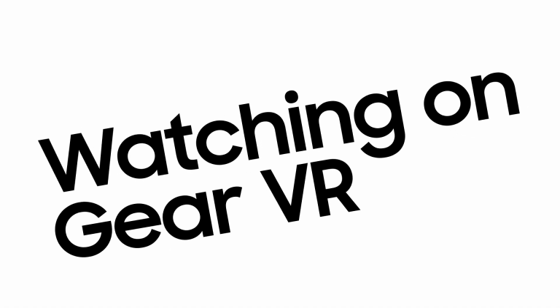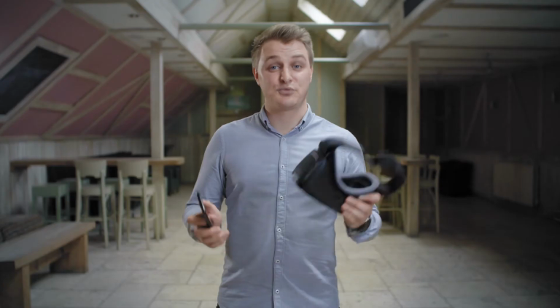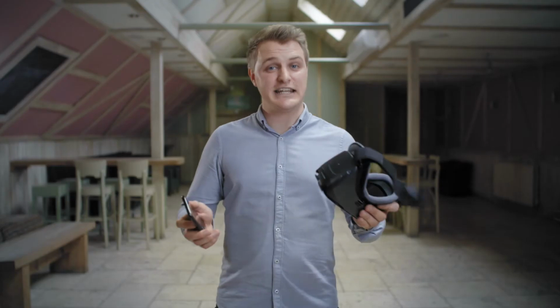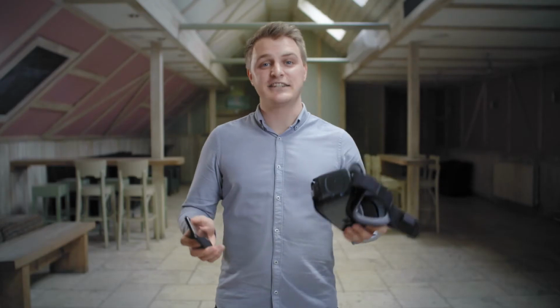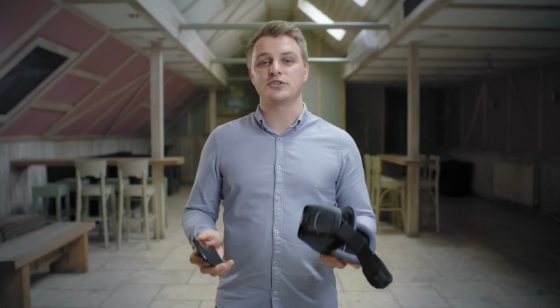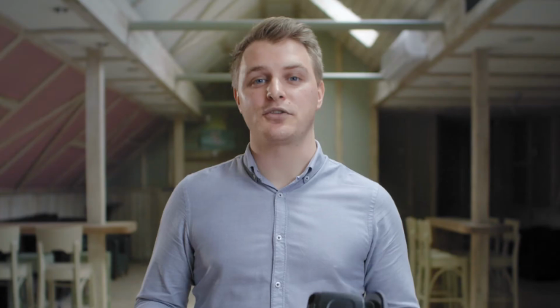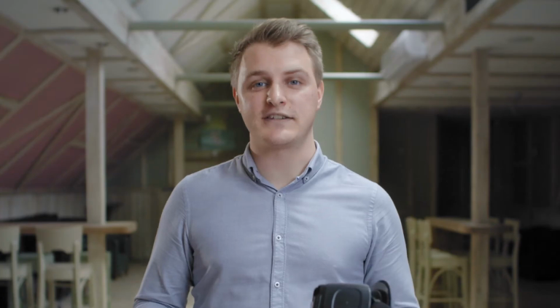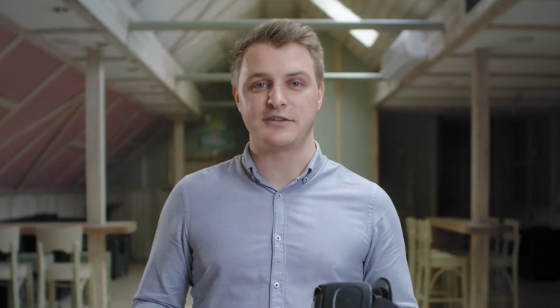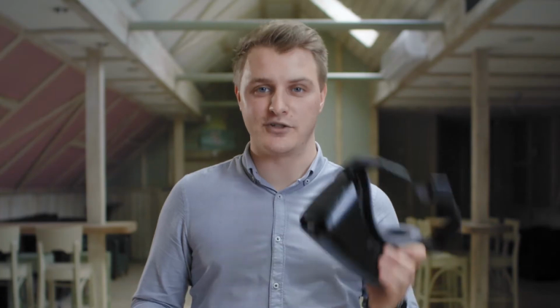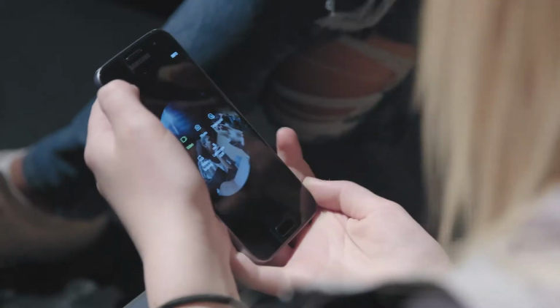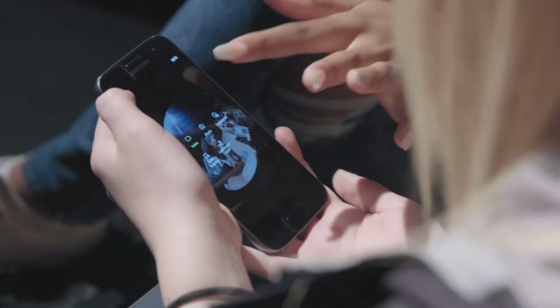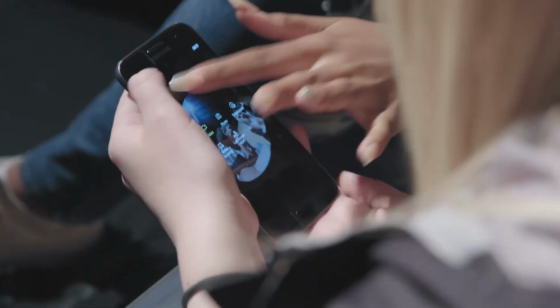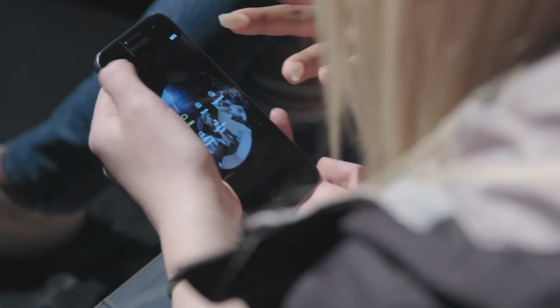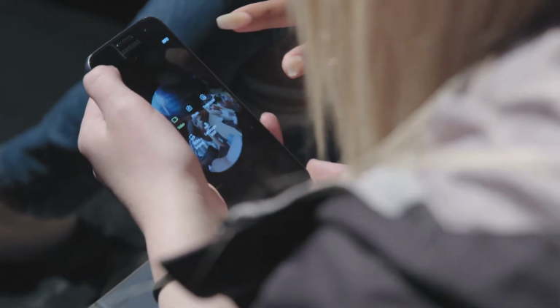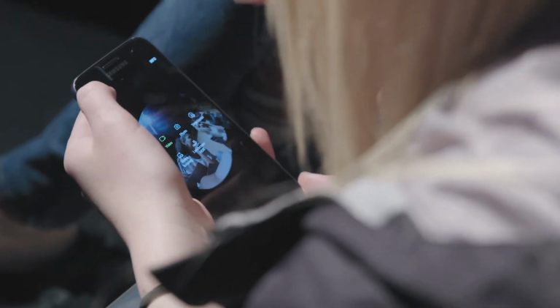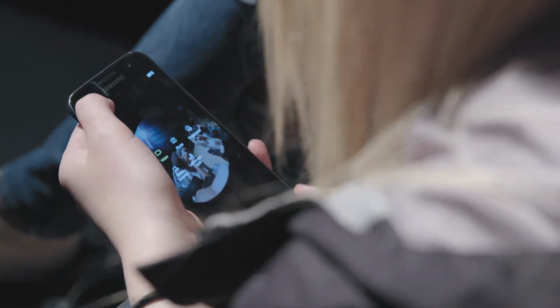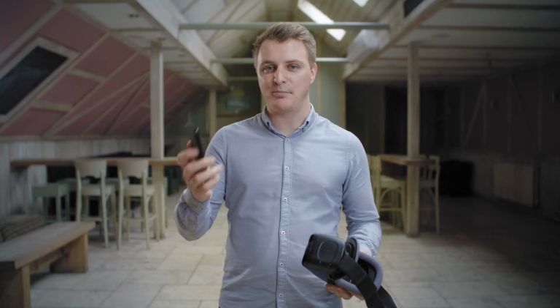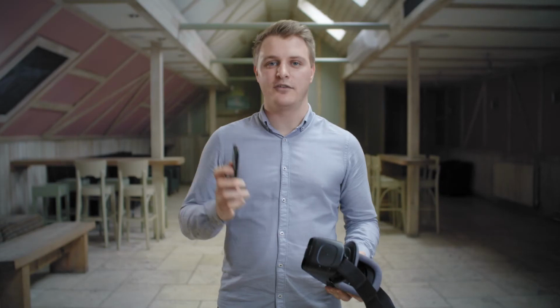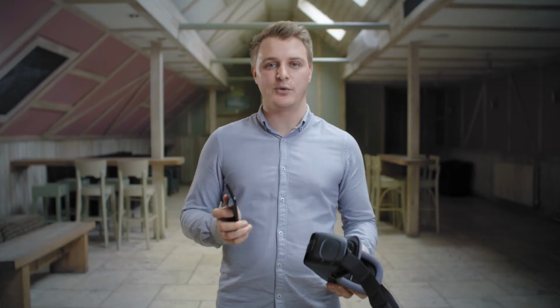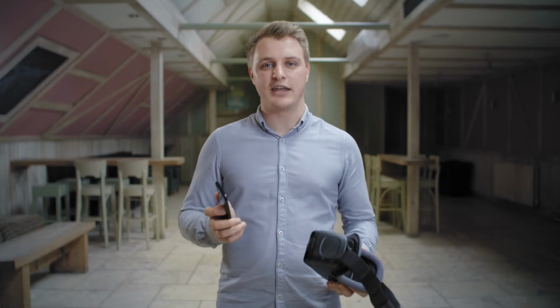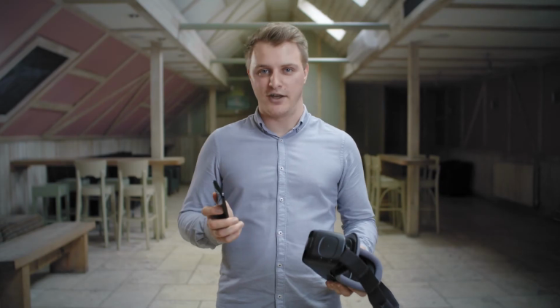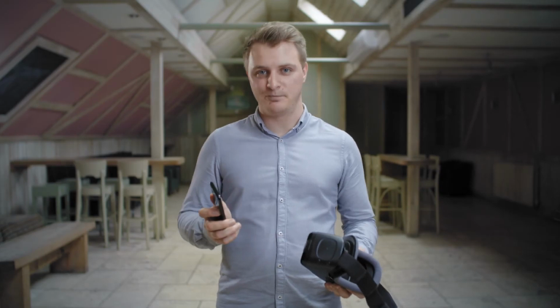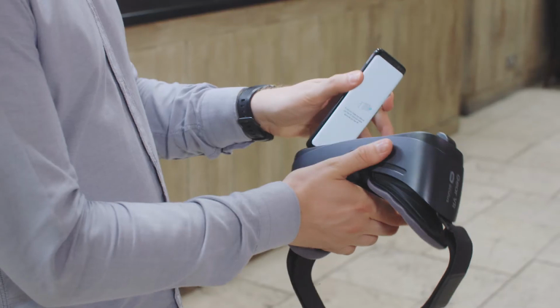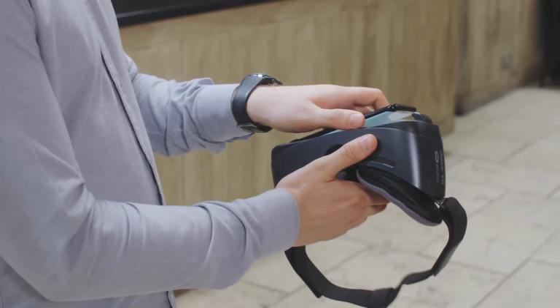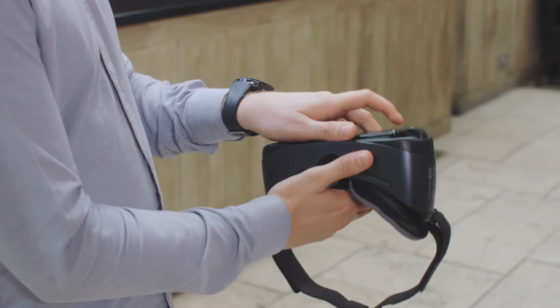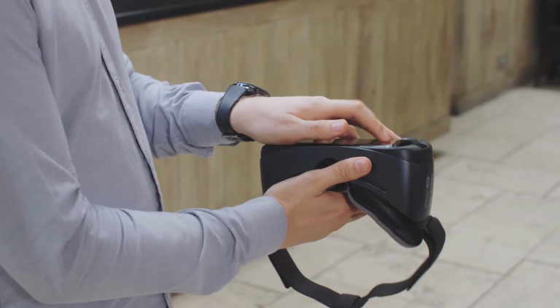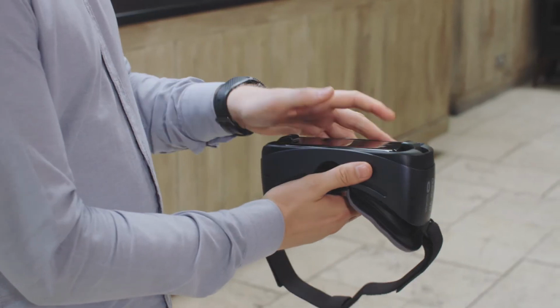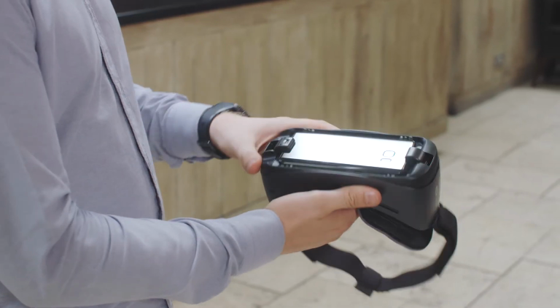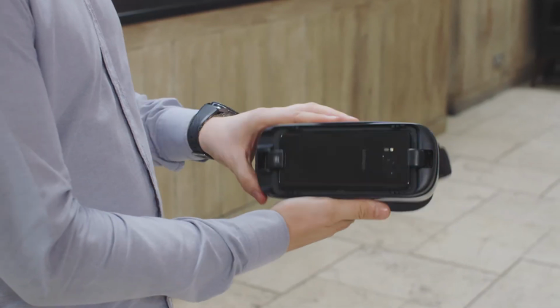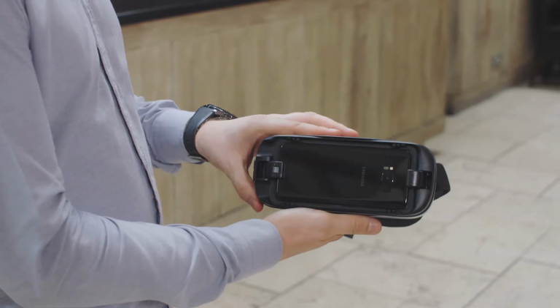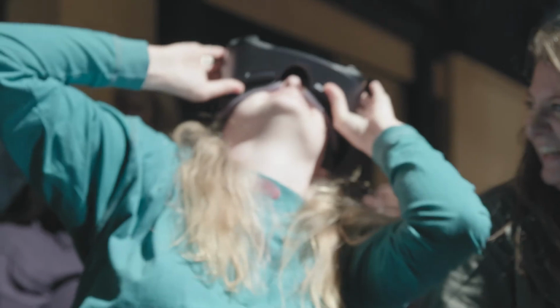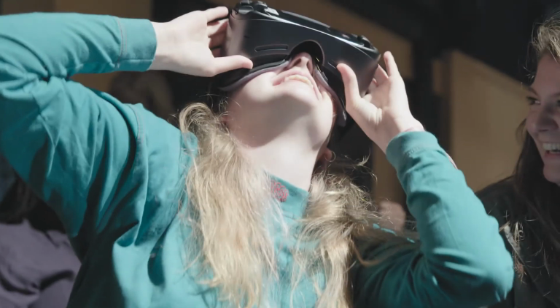It's really easy to watch your 360 footage. Simply tap on the video and then tap view on Gear VR. Then insert your phone and you're ready to view your masterpiece.